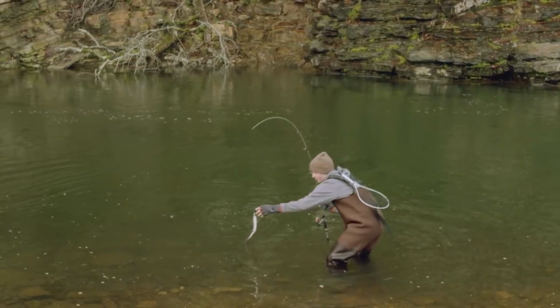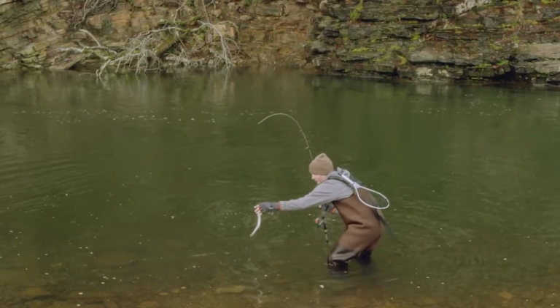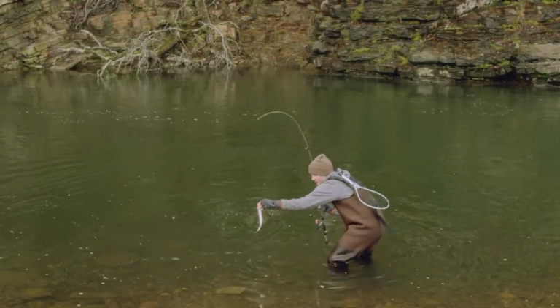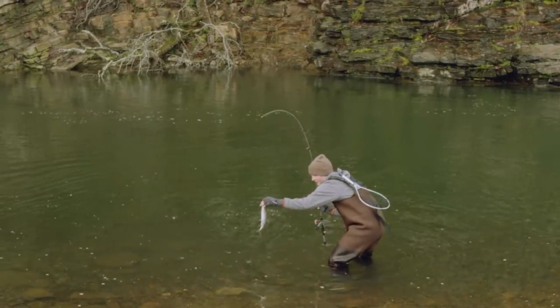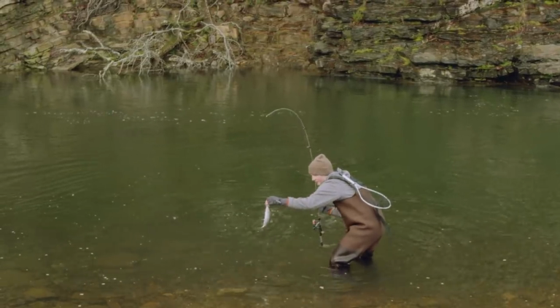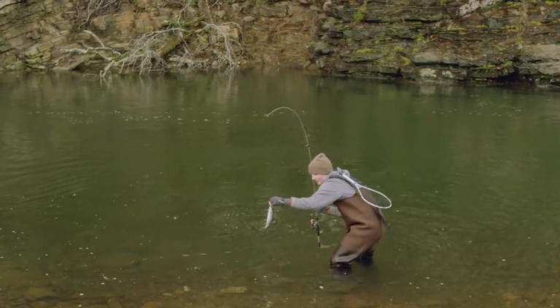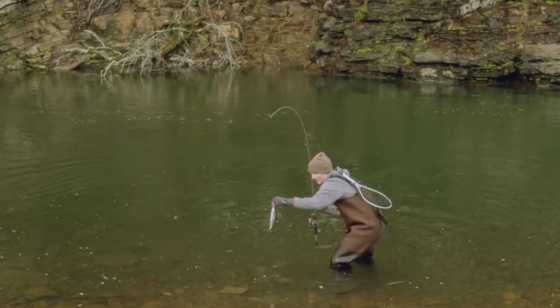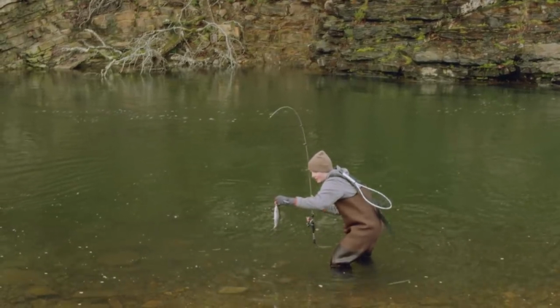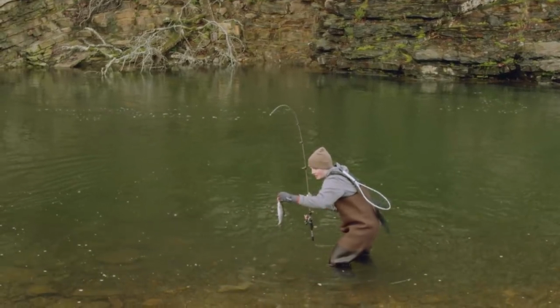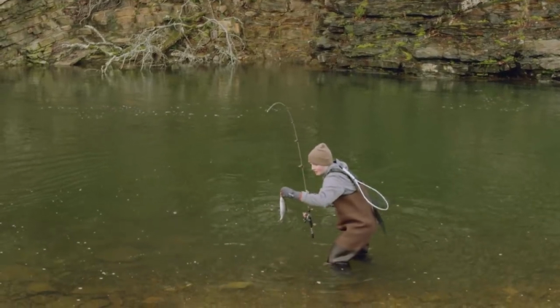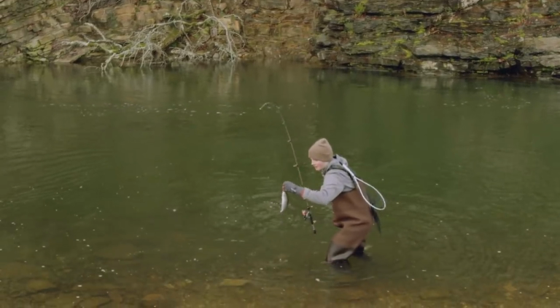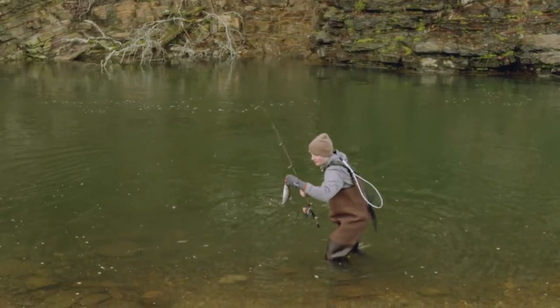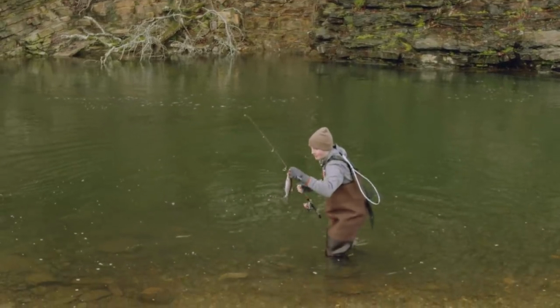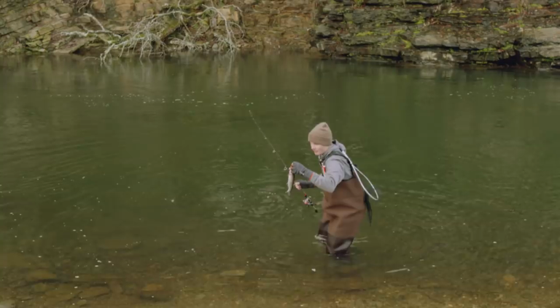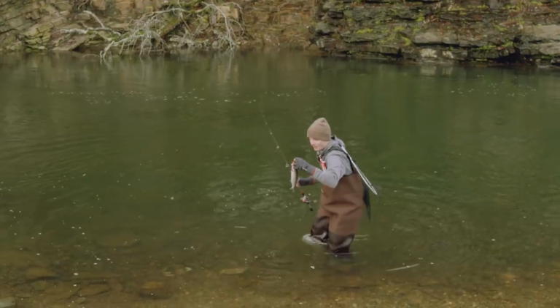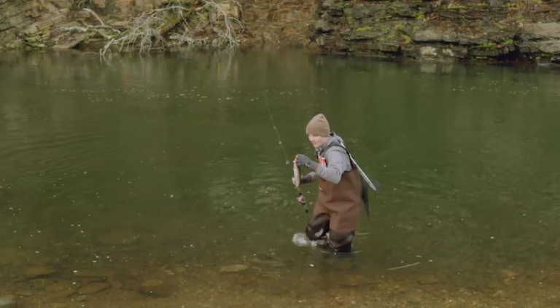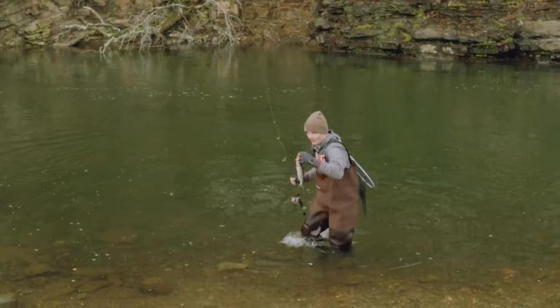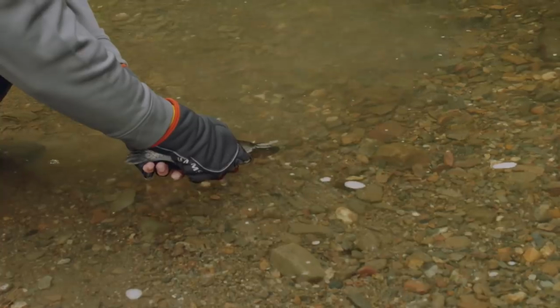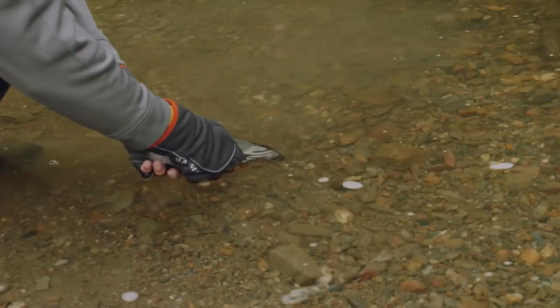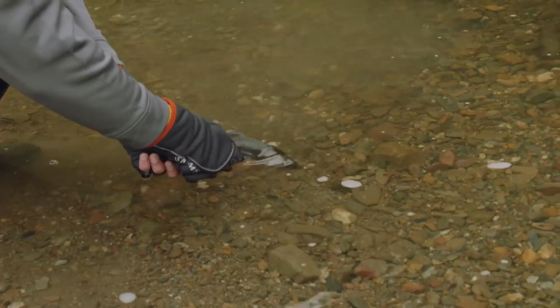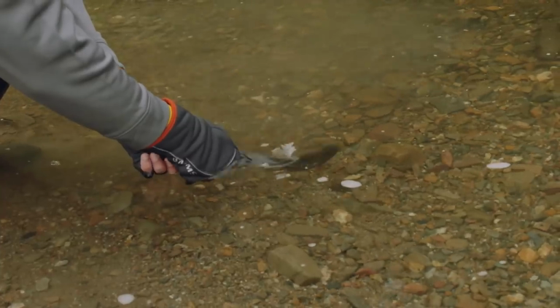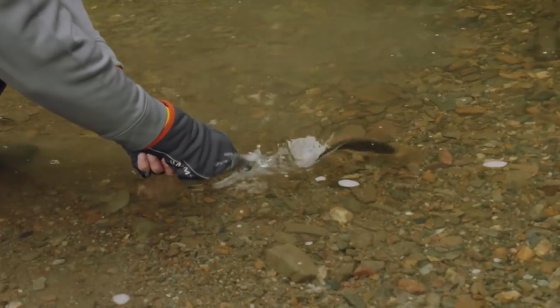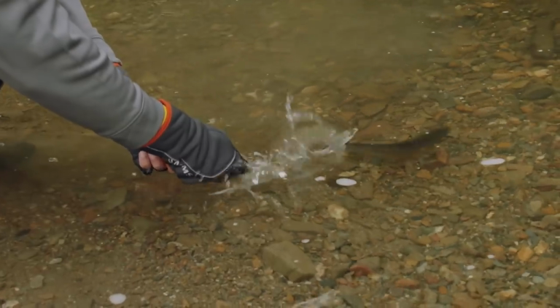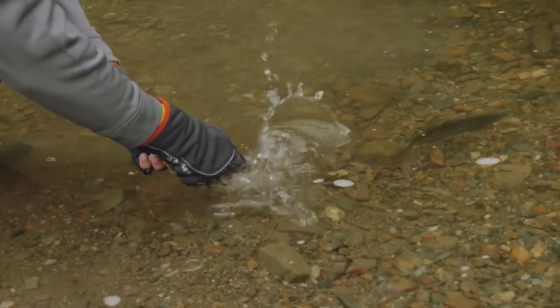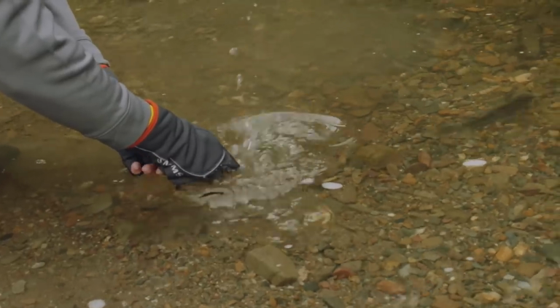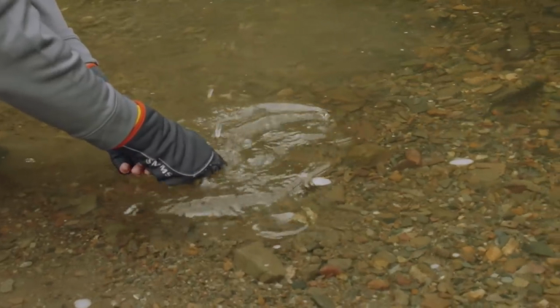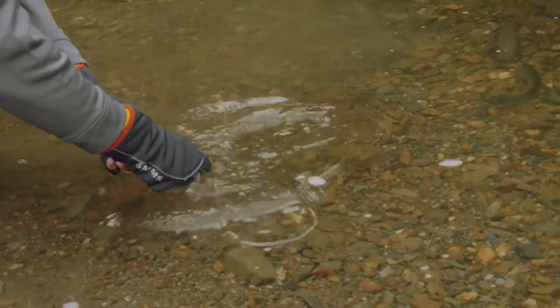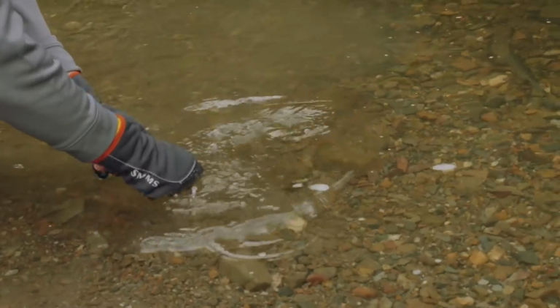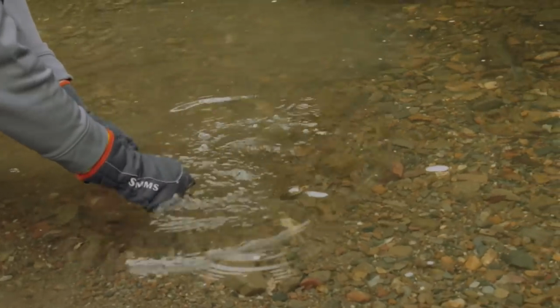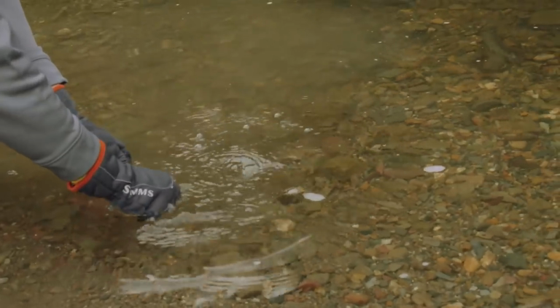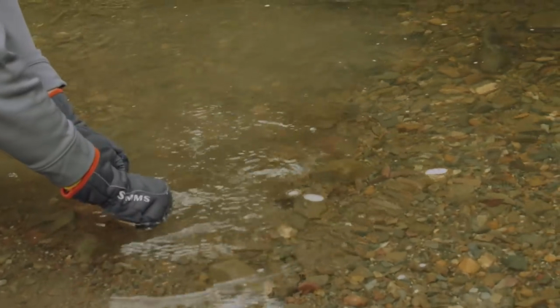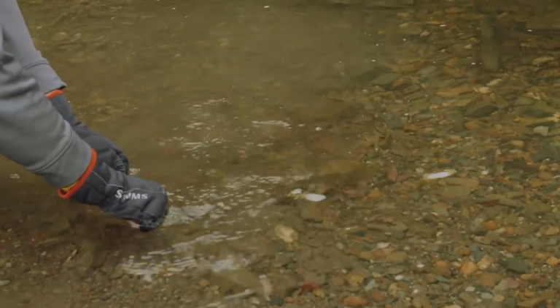These fish are so pretty. He was set up in the current exactly where he should have been. Good little fish. We'll get him back in the water and catch some more.